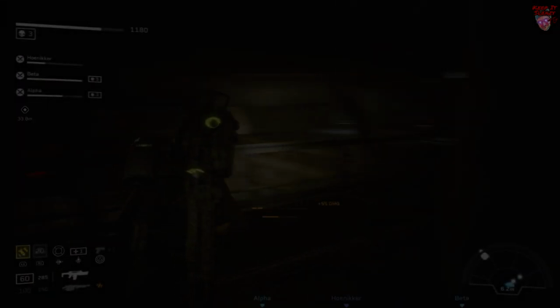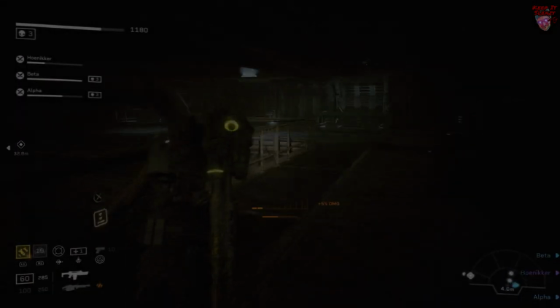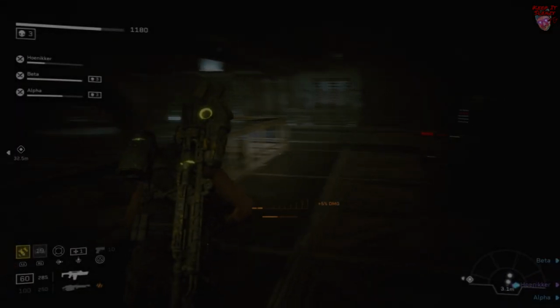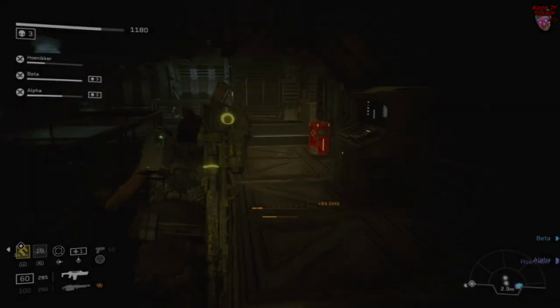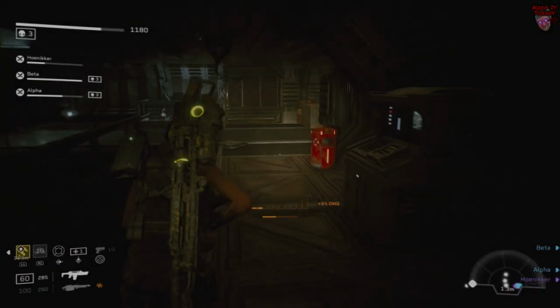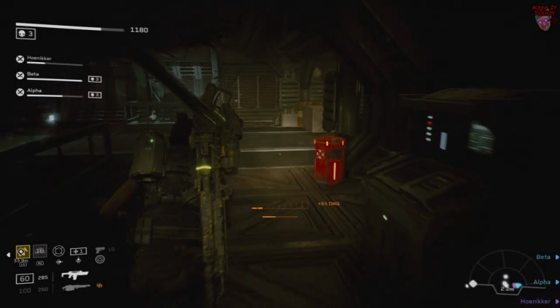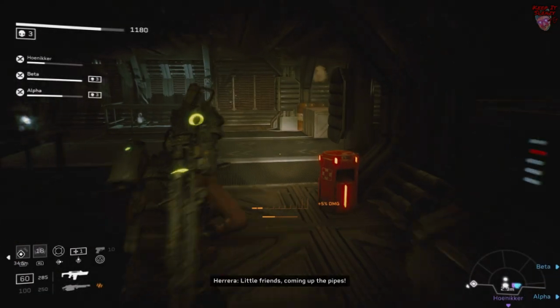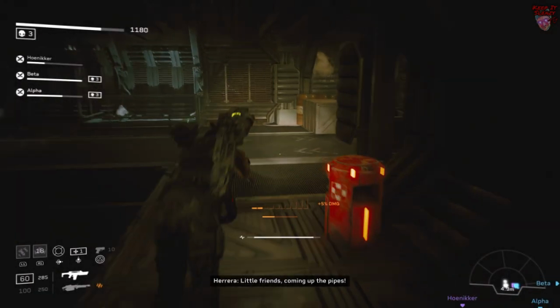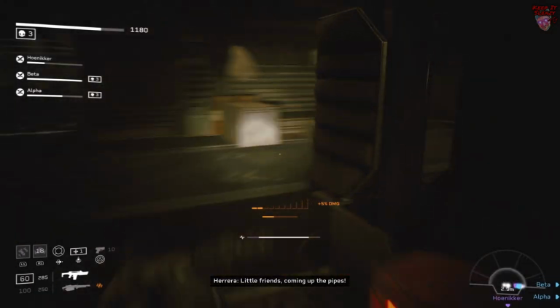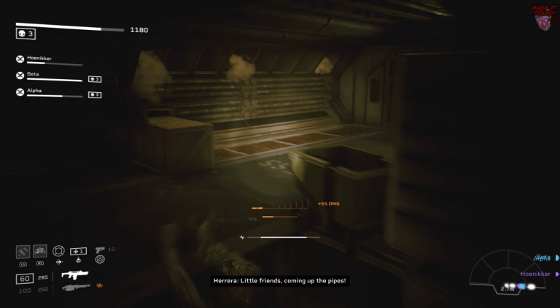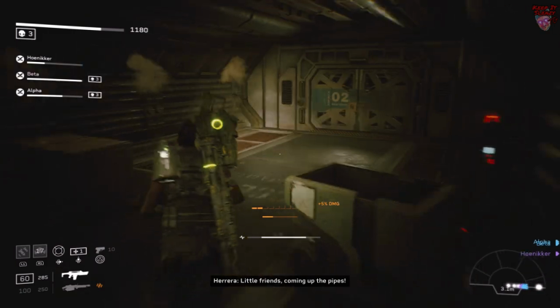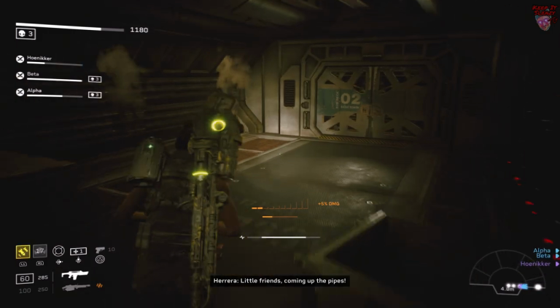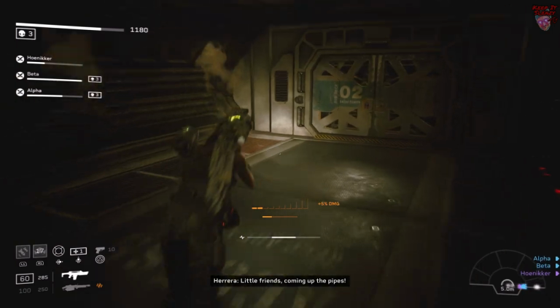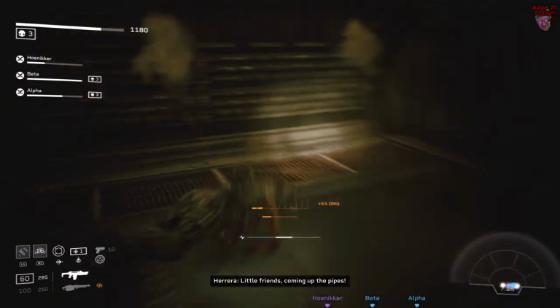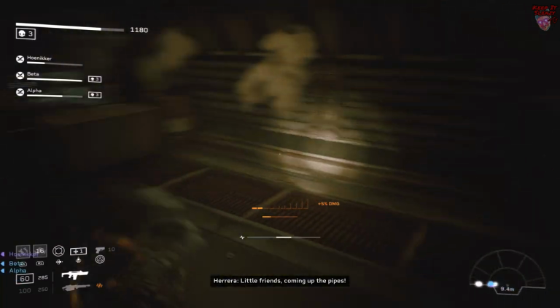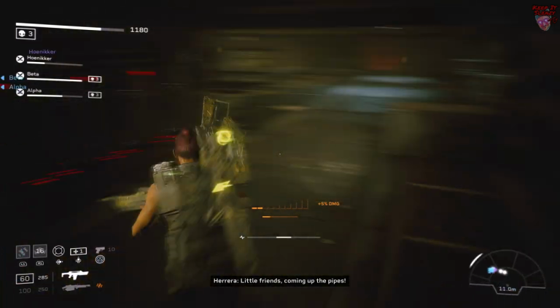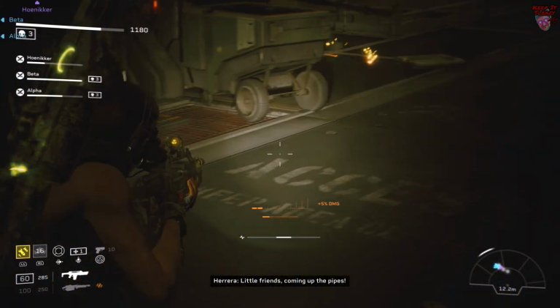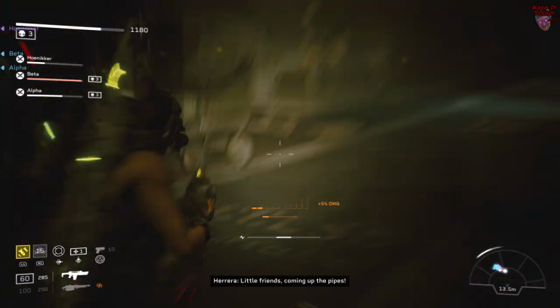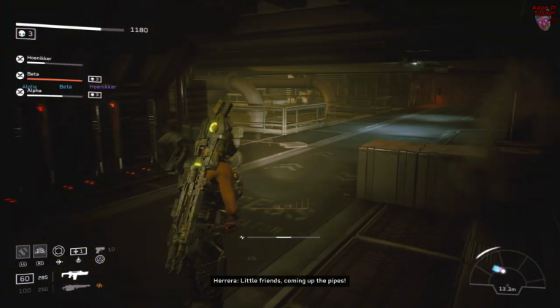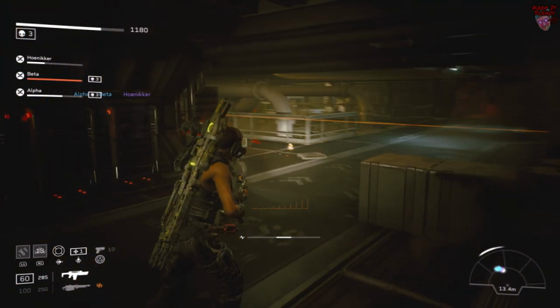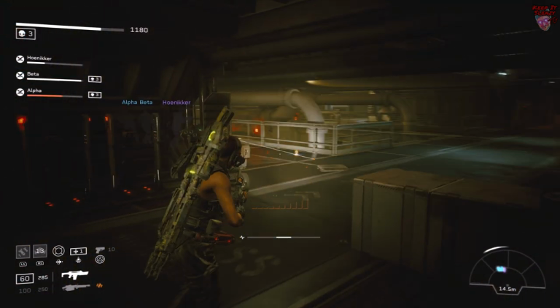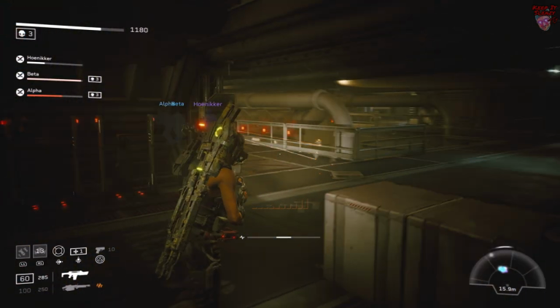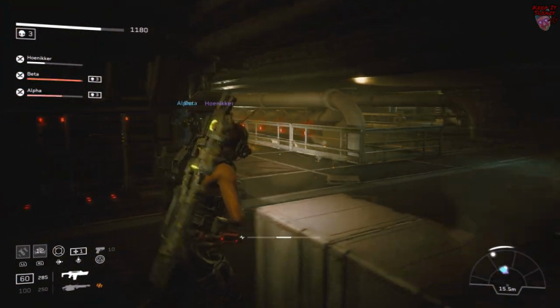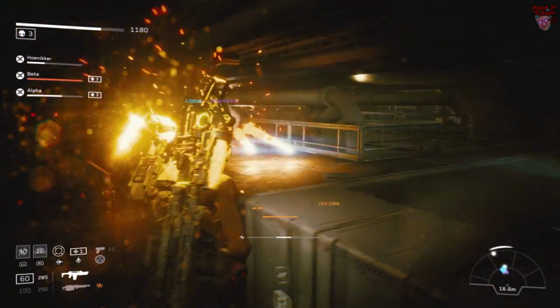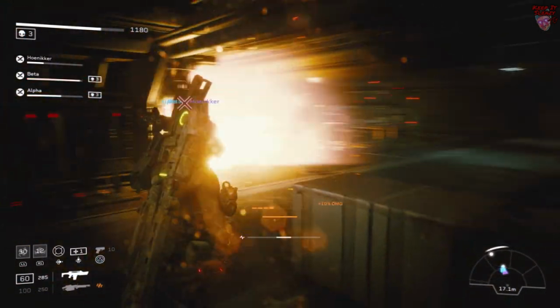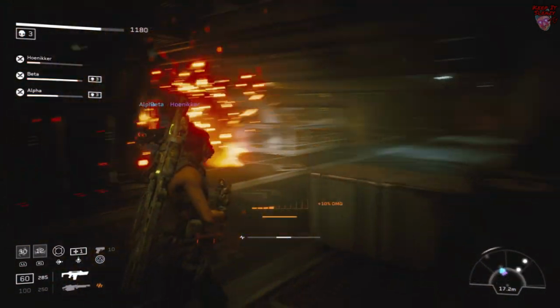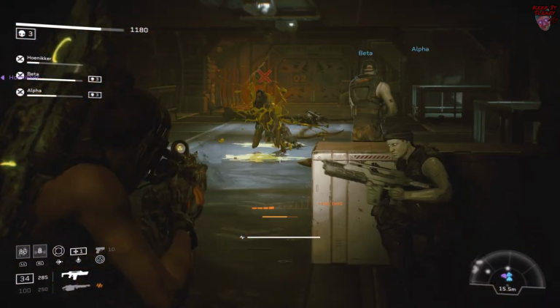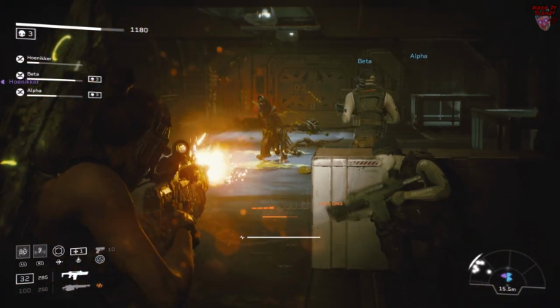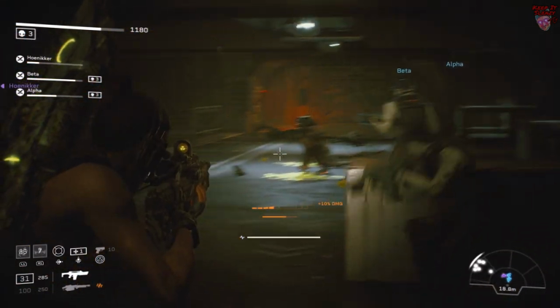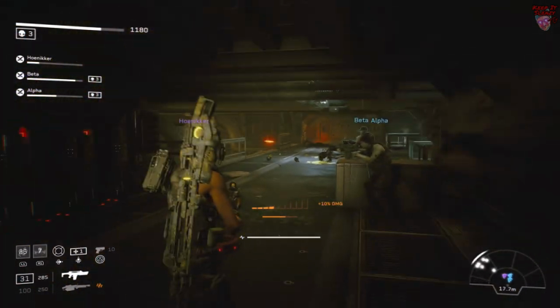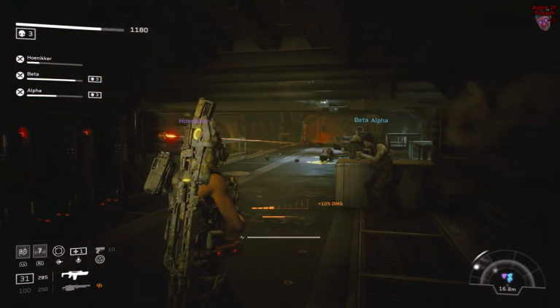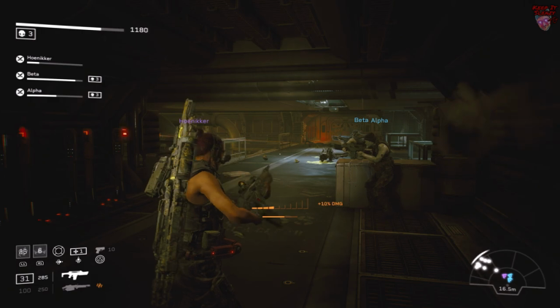Next, resist the urge to fight in the initial corridor because Xenos can actually spawn behind you. You want to run in here — that way you're safe from the back.